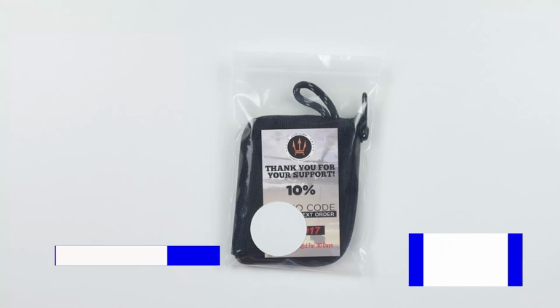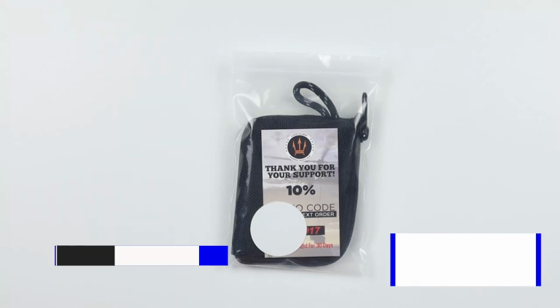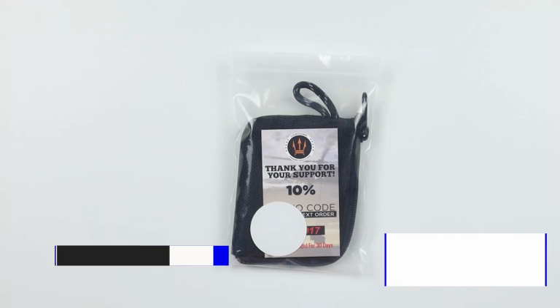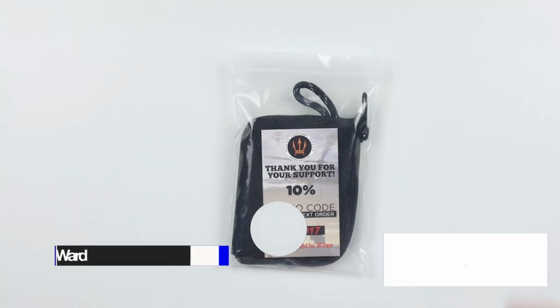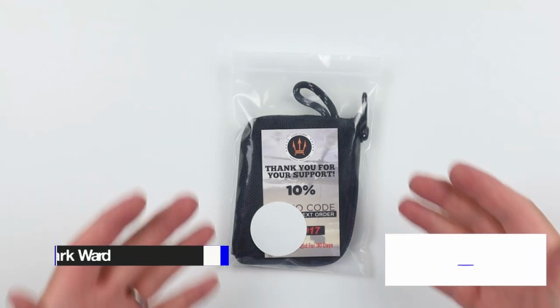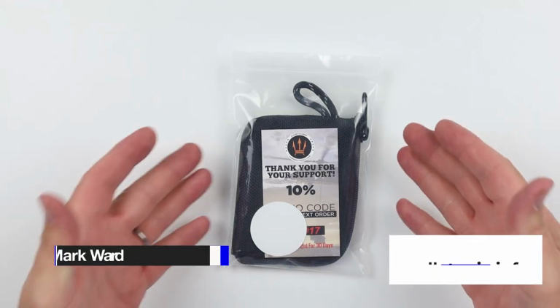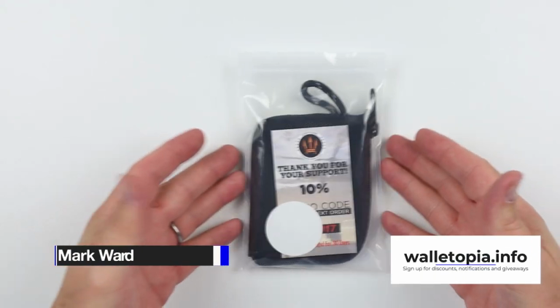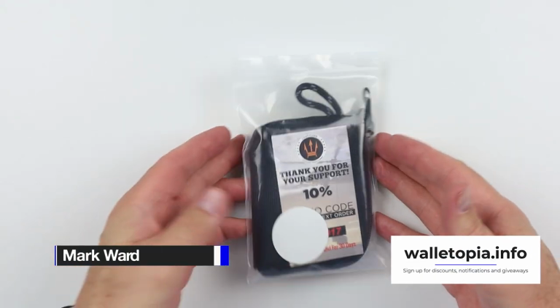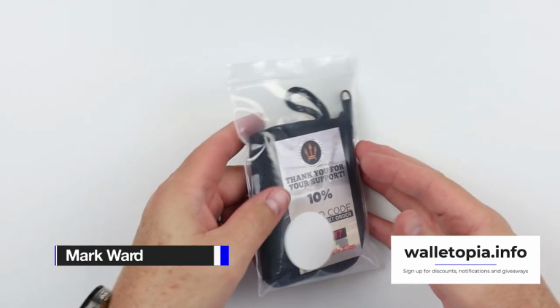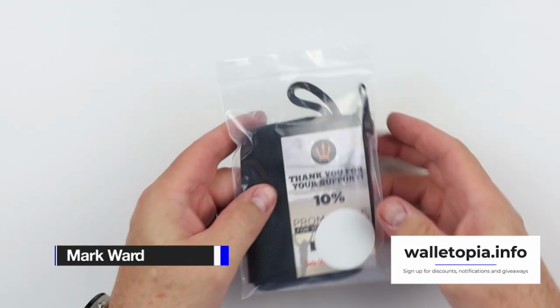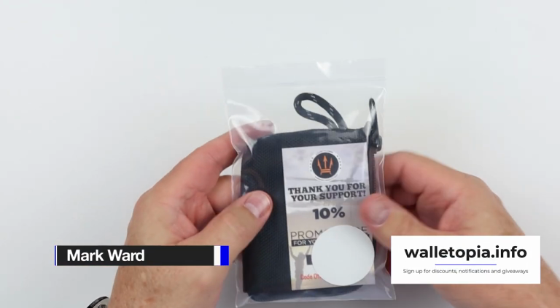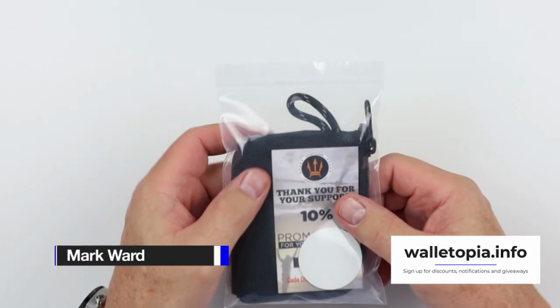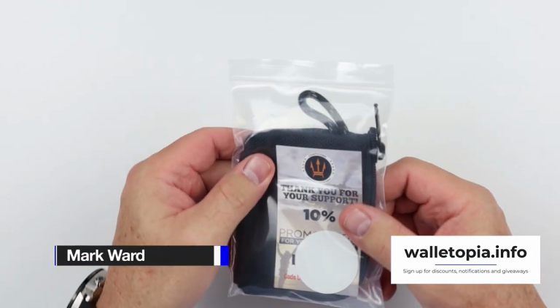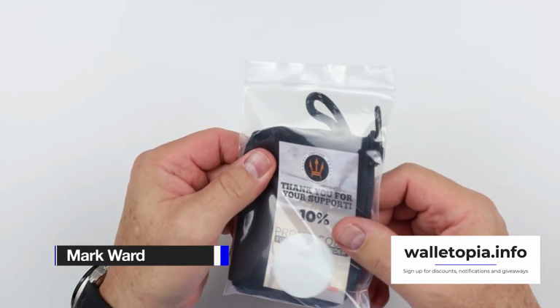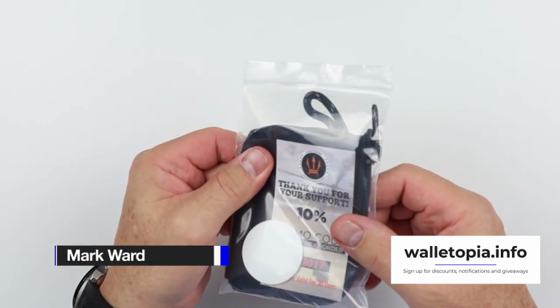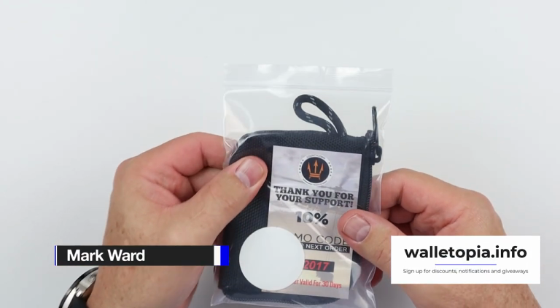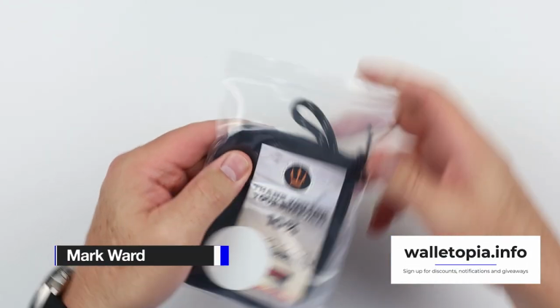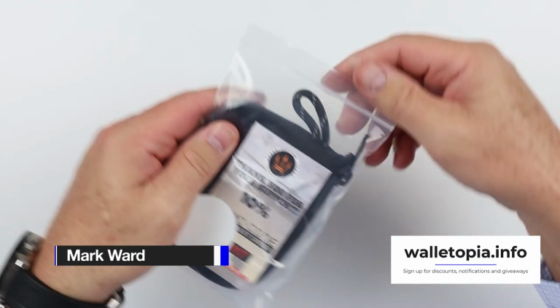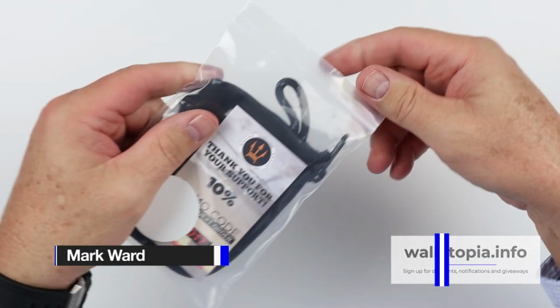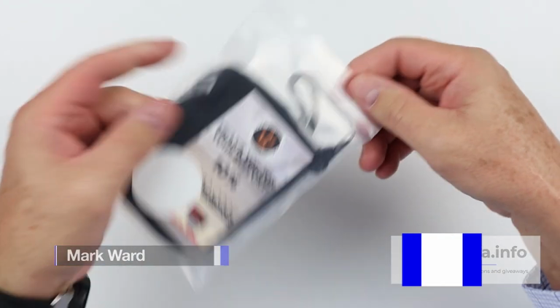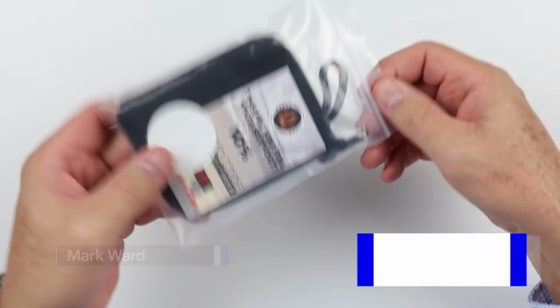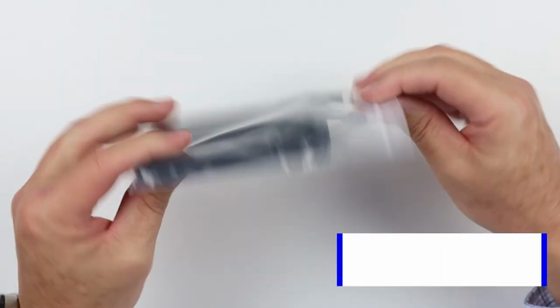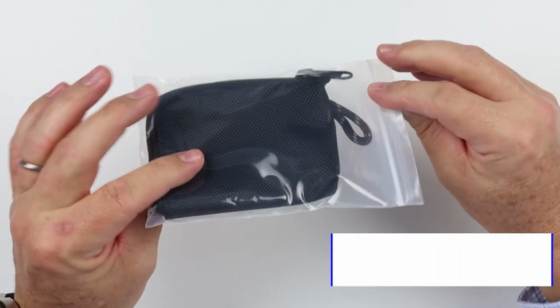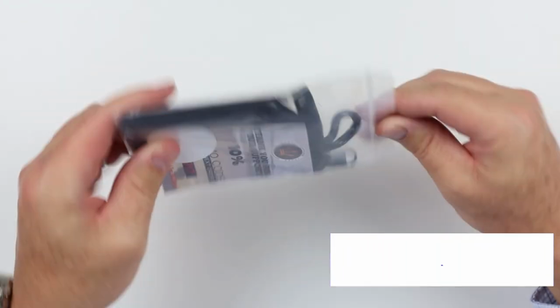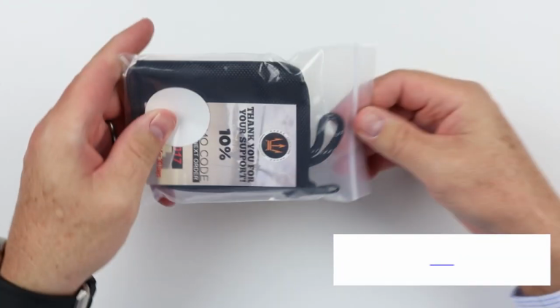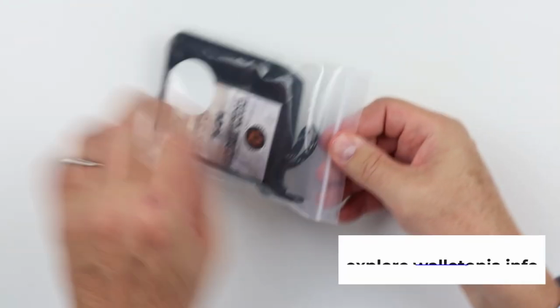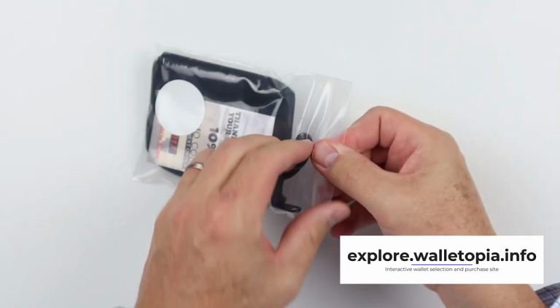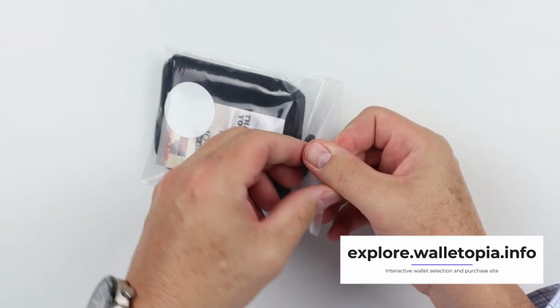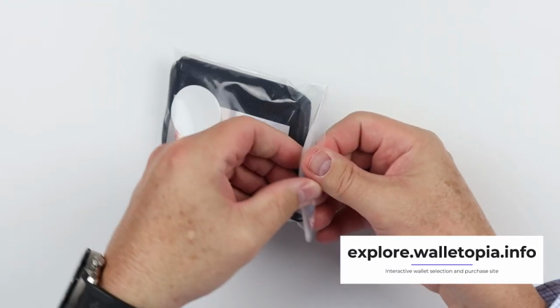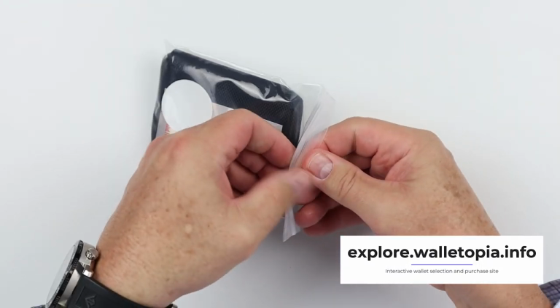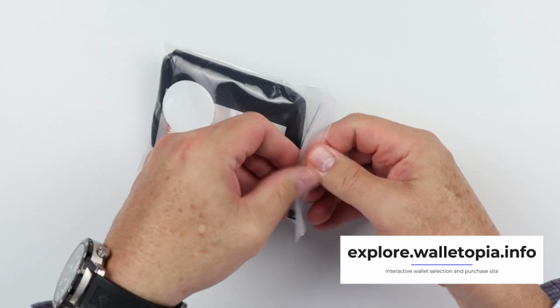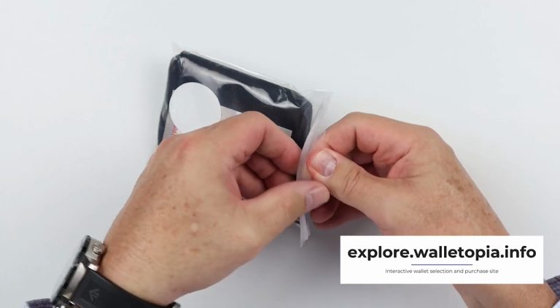We have the Meritech by County Comm. This is the Corner Zipper Wallet, comes in this plastic bag.